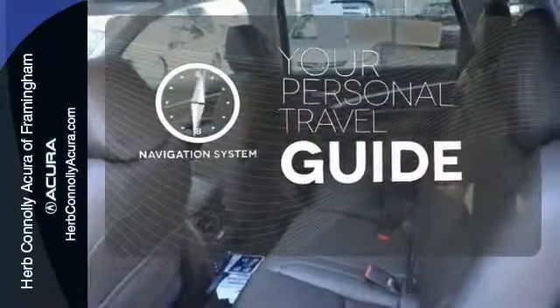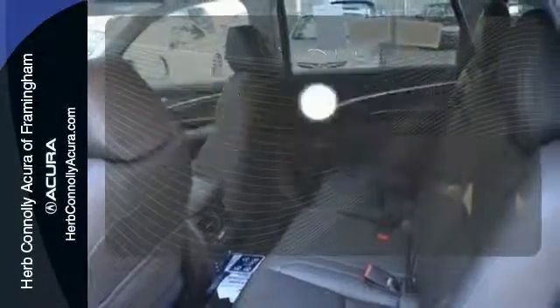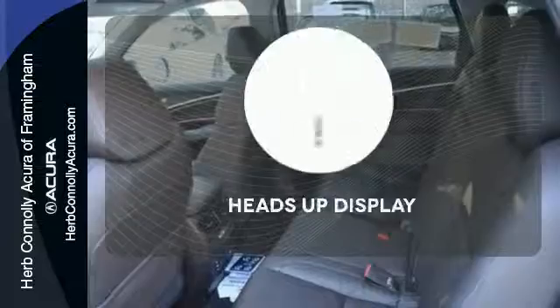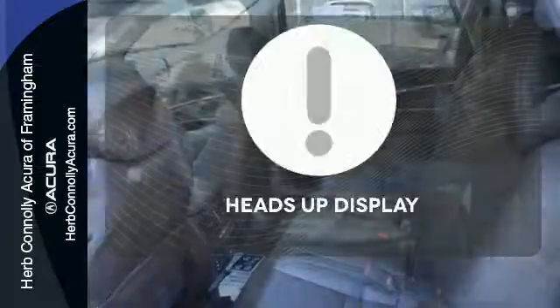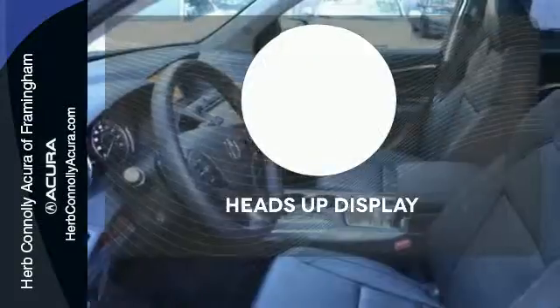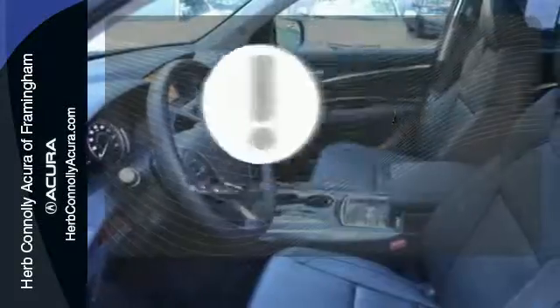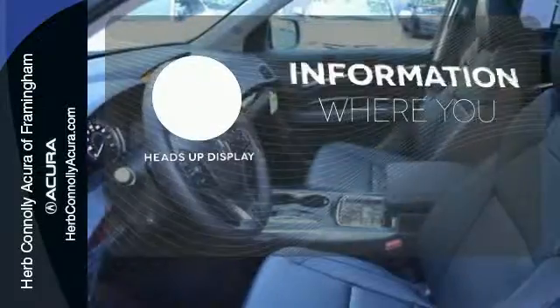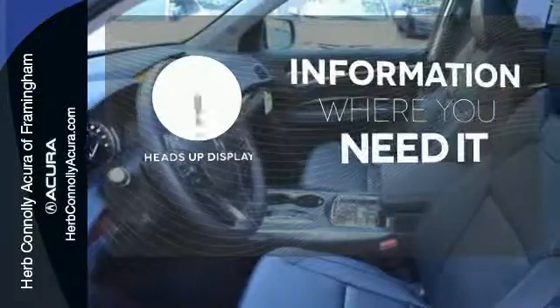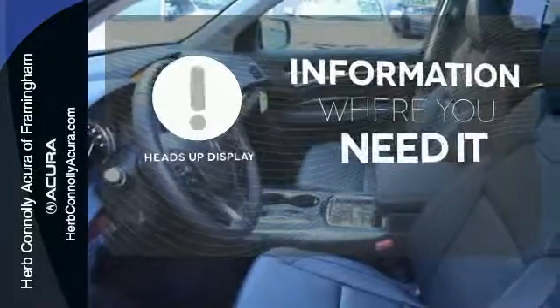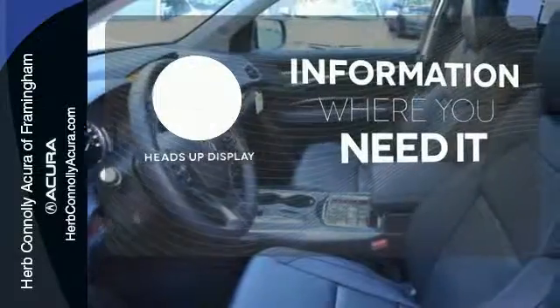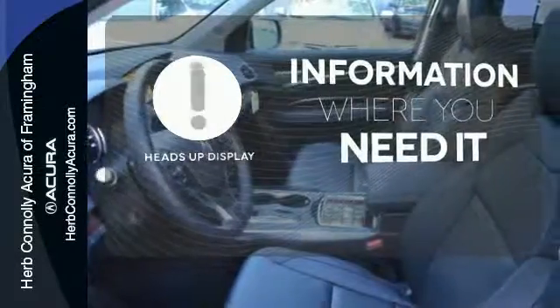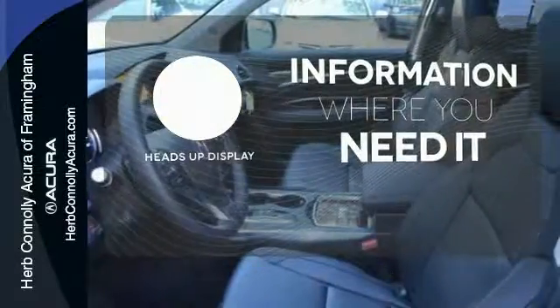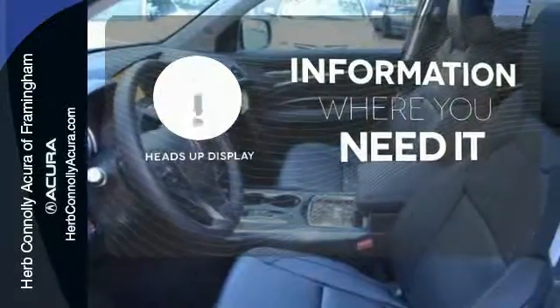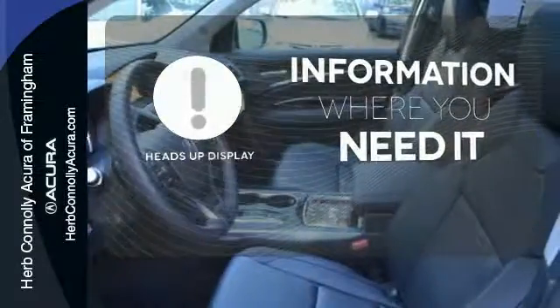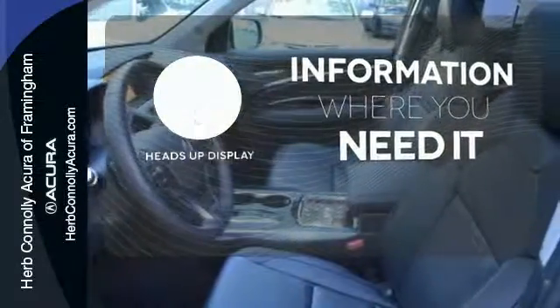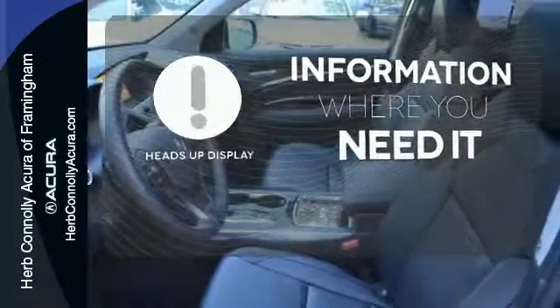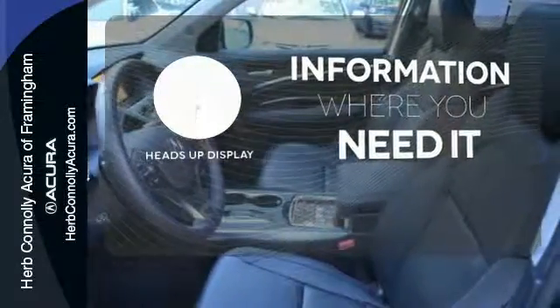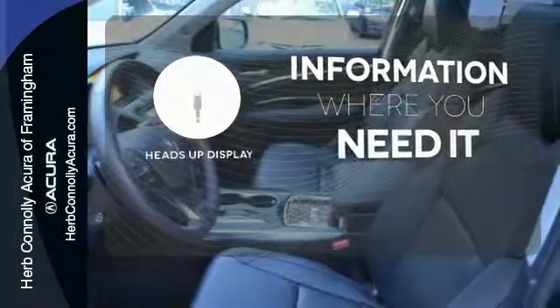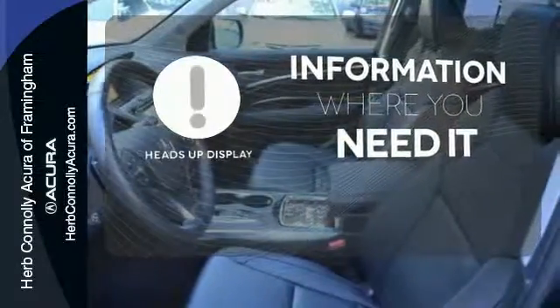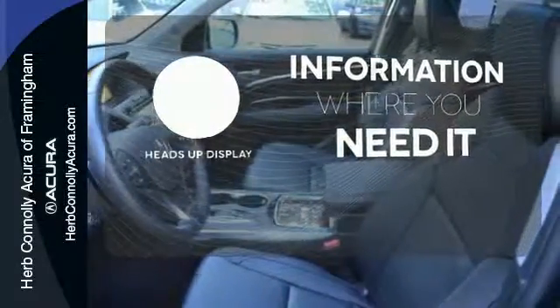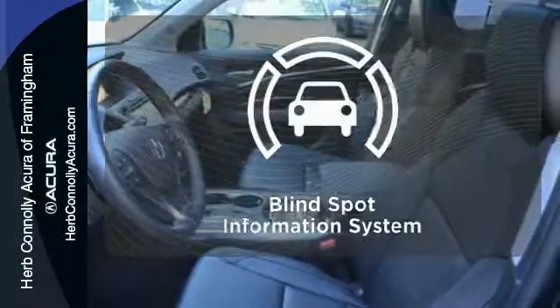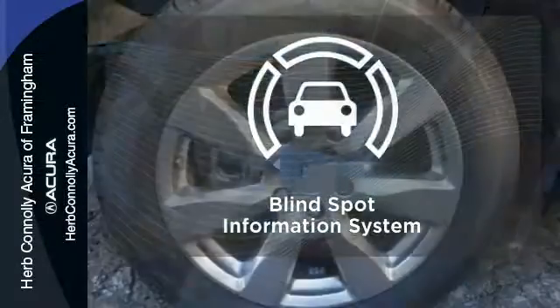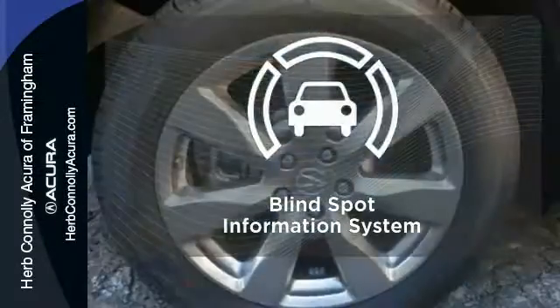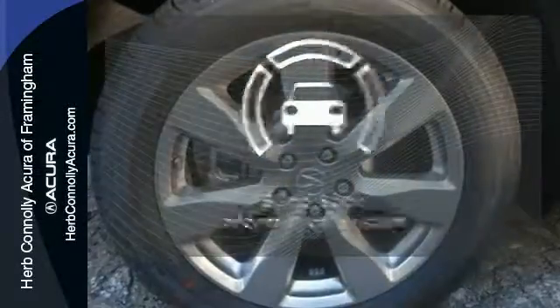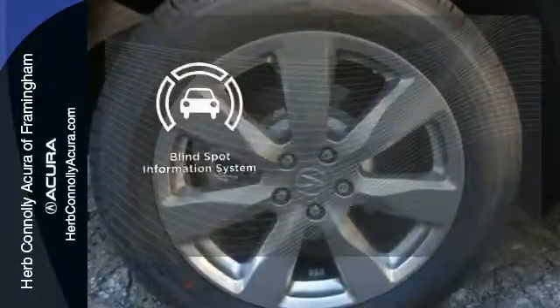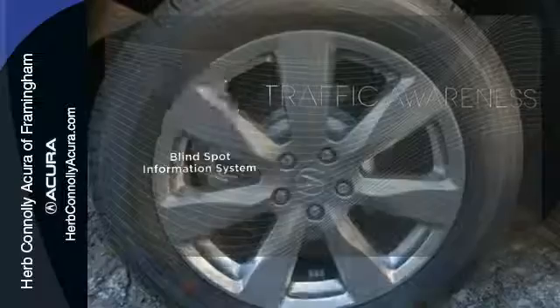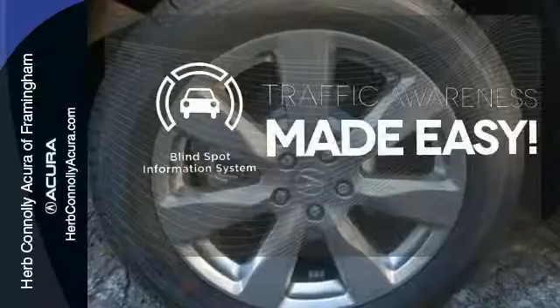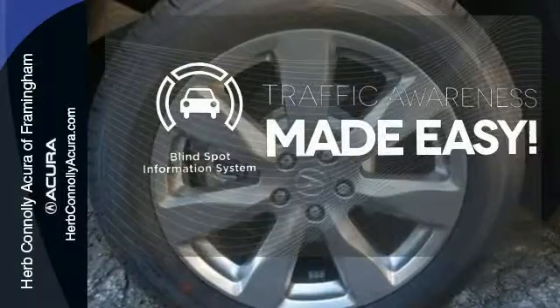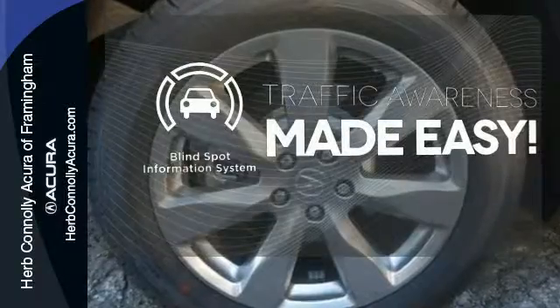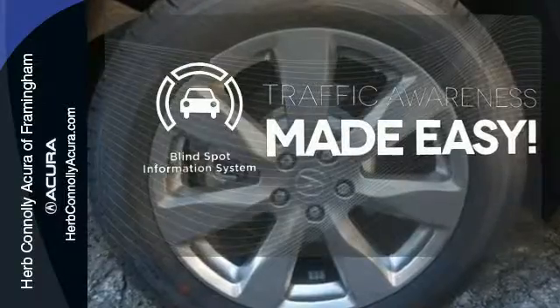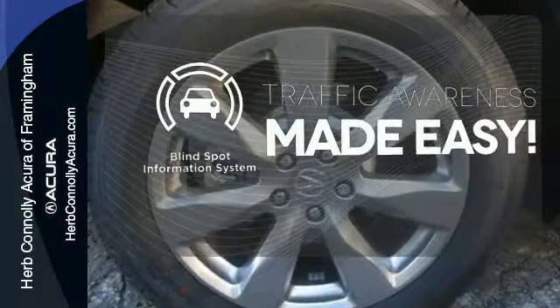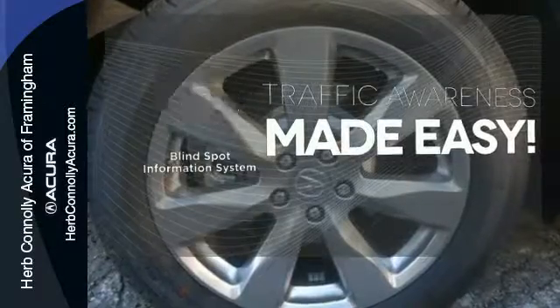The heads-up display will give you all the information you need right where you need it. The blind spot indicator helps you maneuver through traffic.